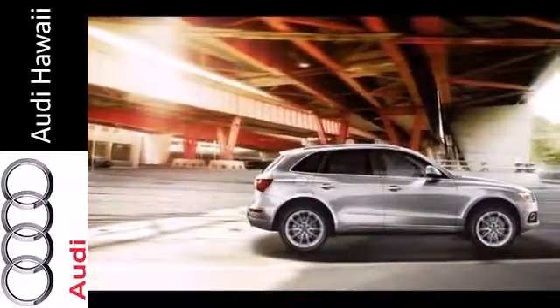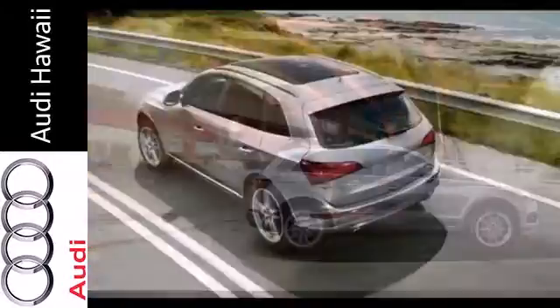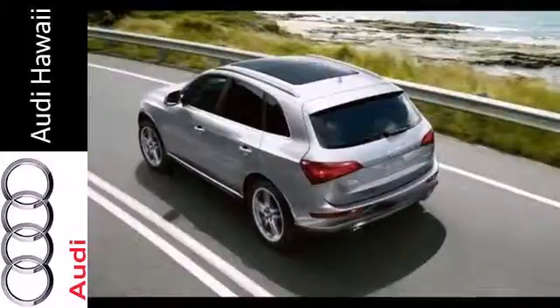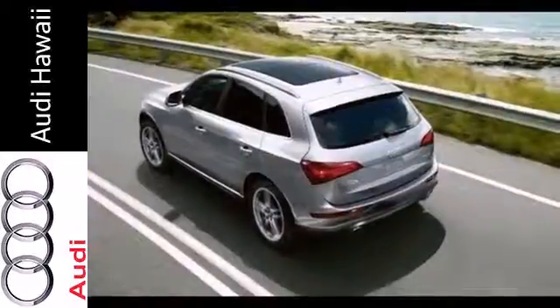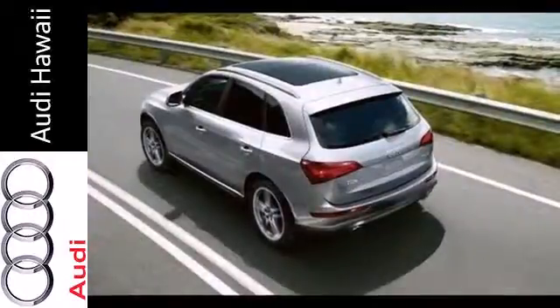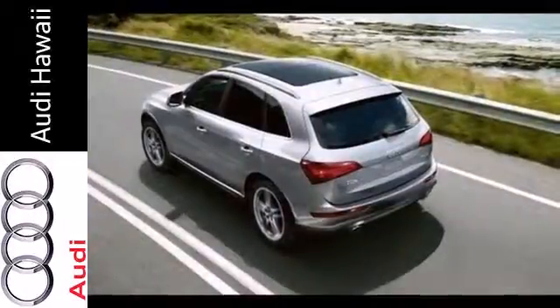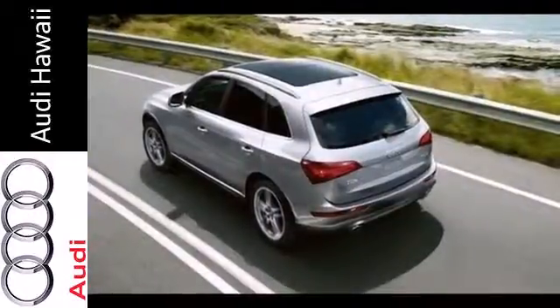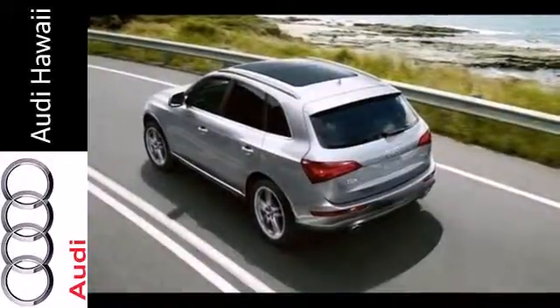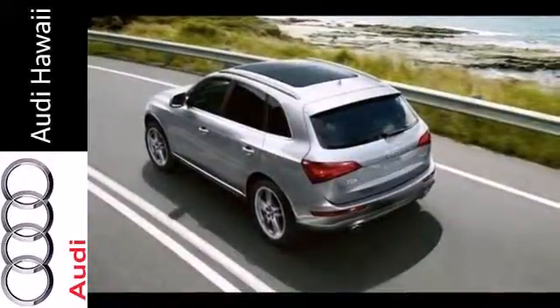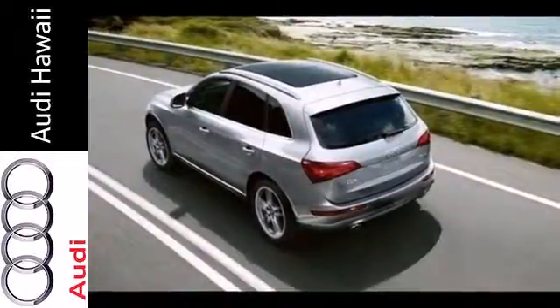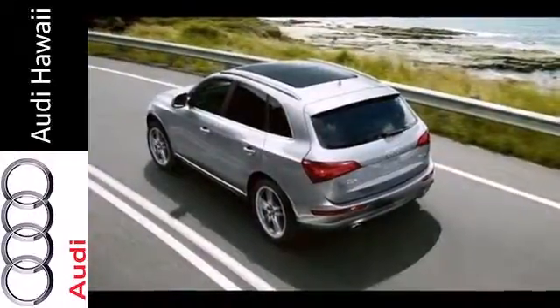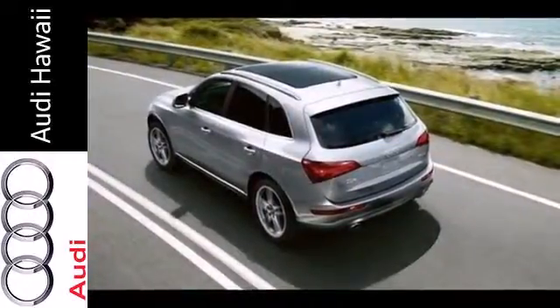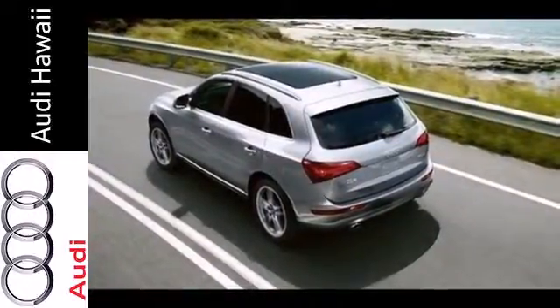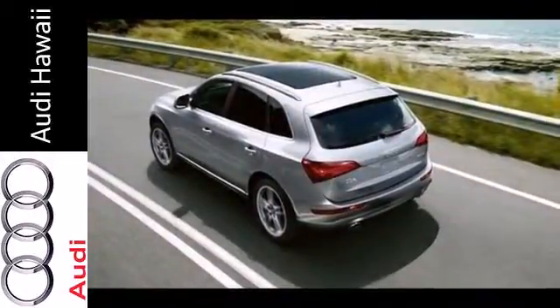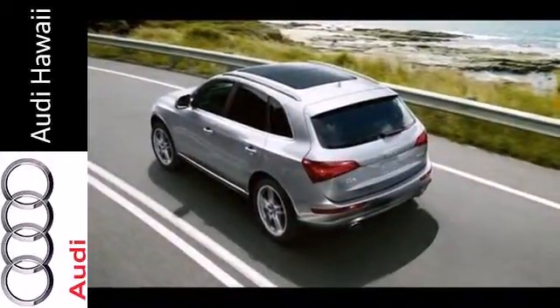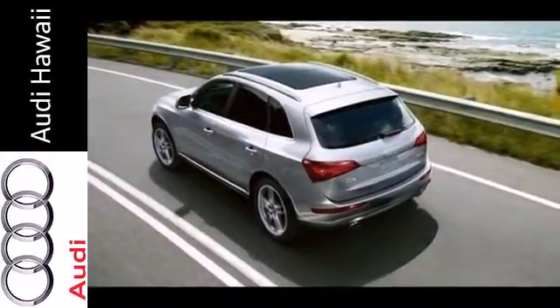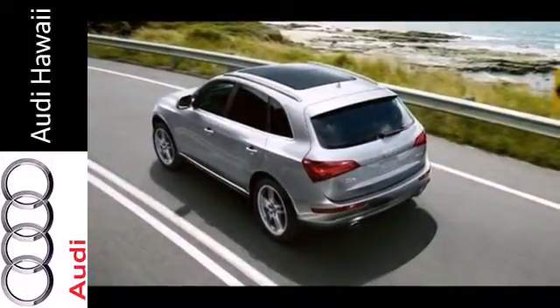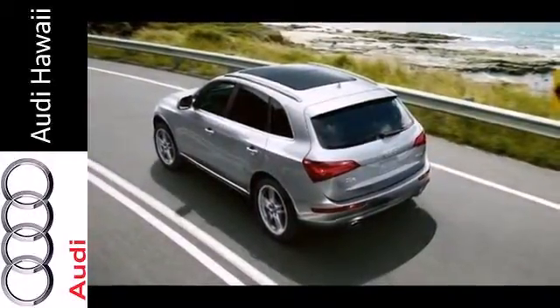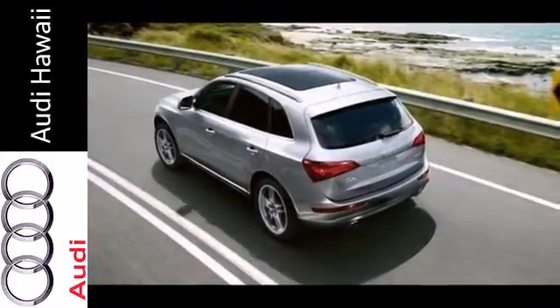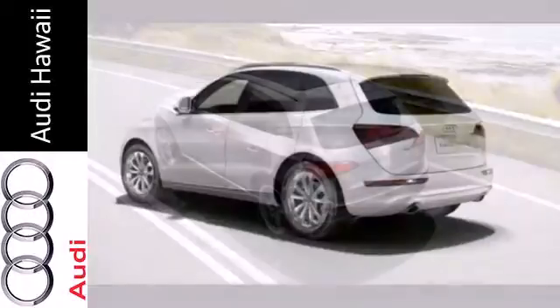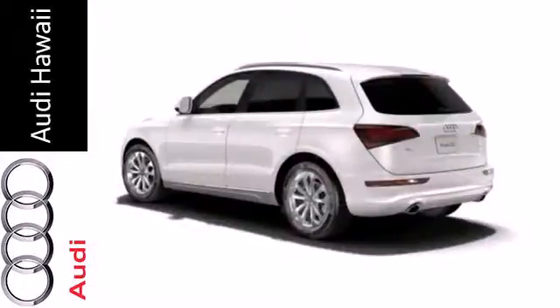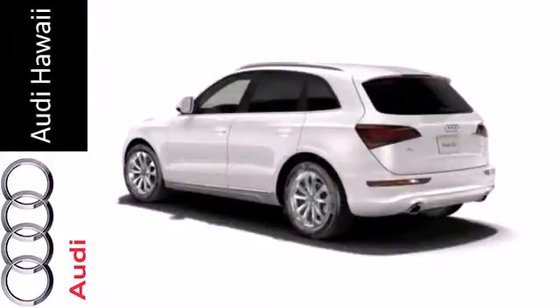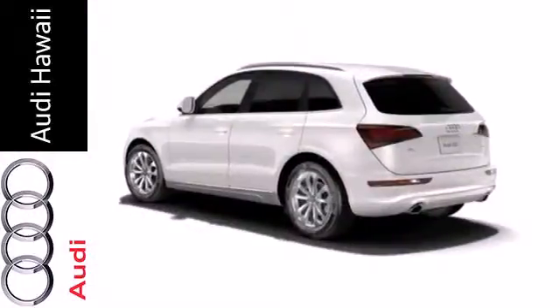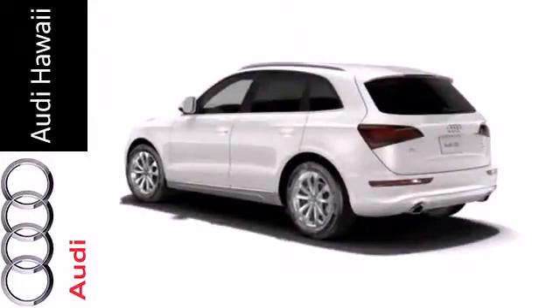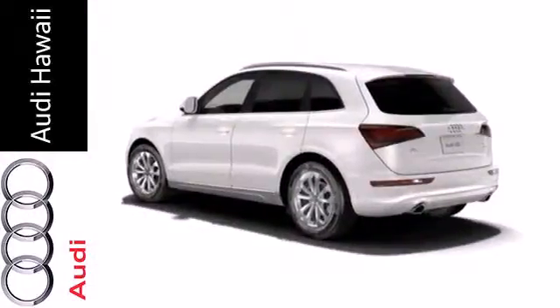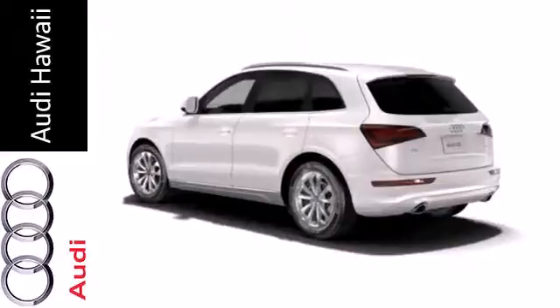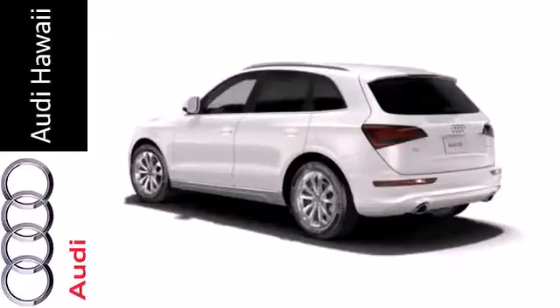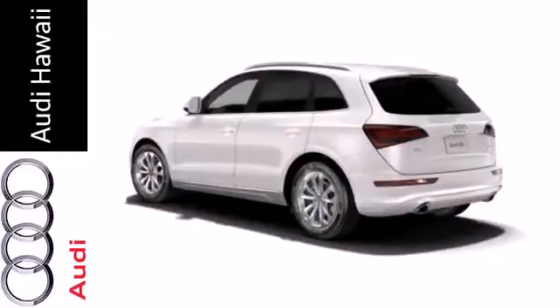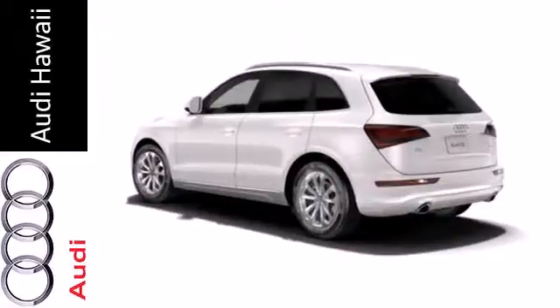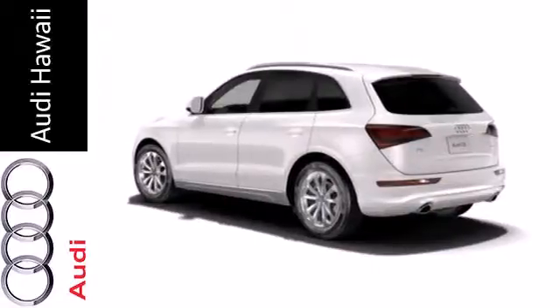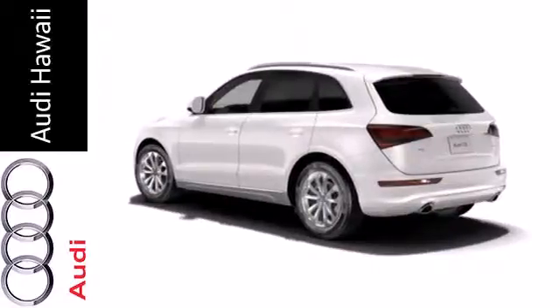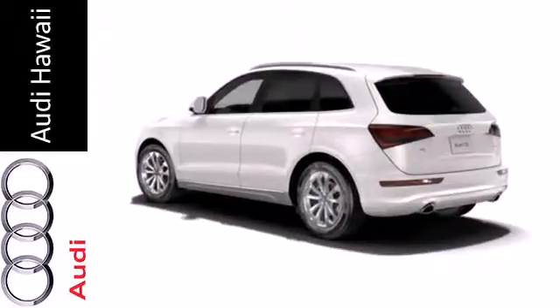Additionally, it has a multi-function steering wheel, all-wheel drive, and leather upholstery. Talk about grabbing attention — come and give this Audi a whirl.